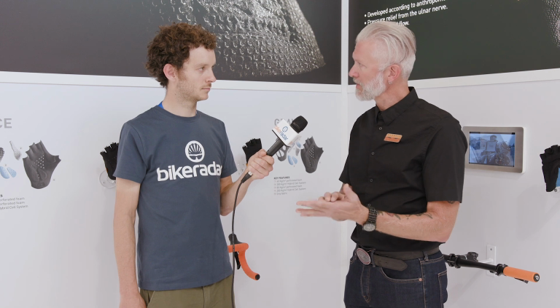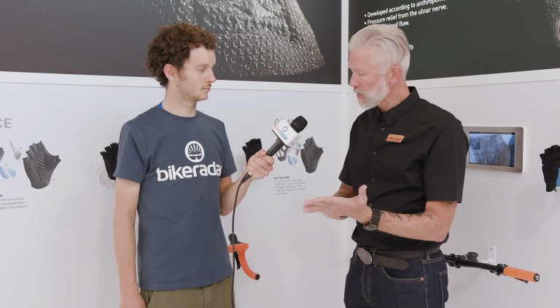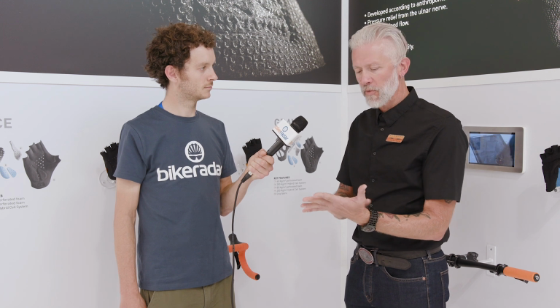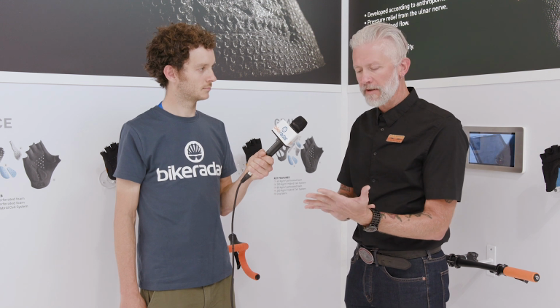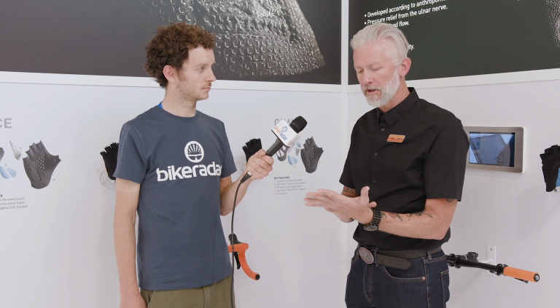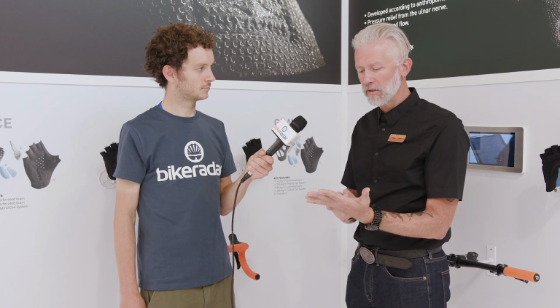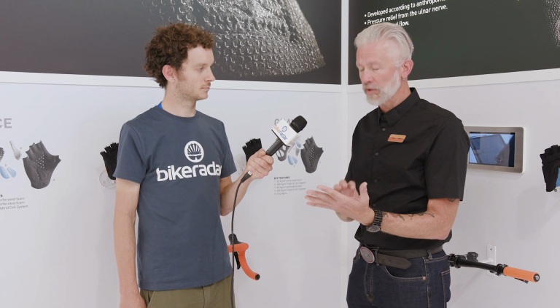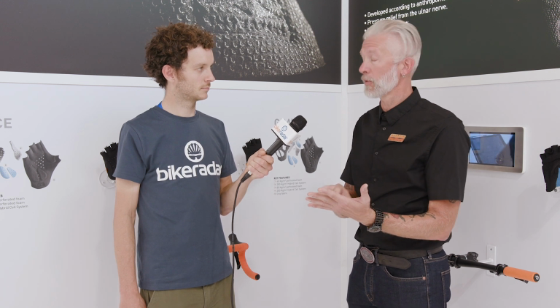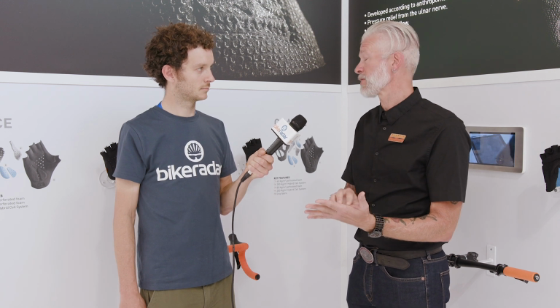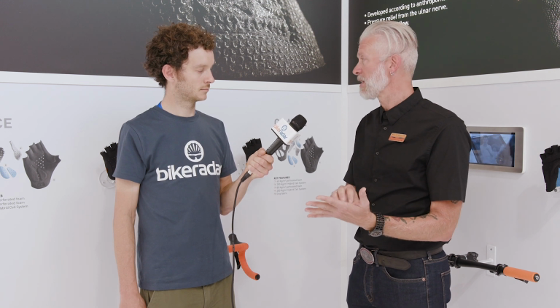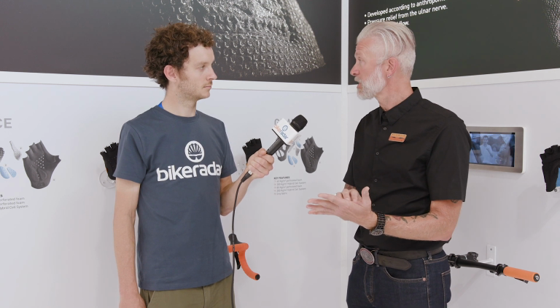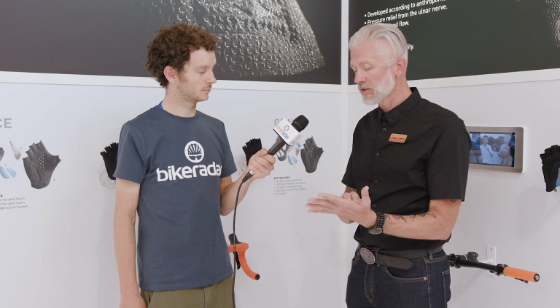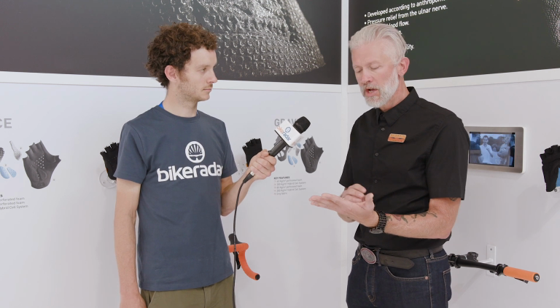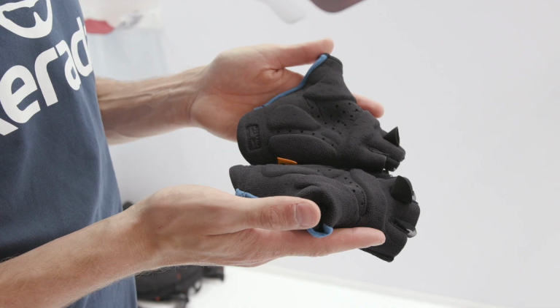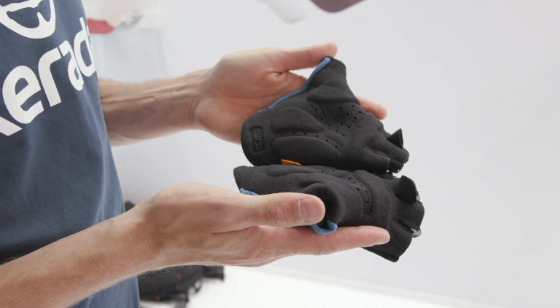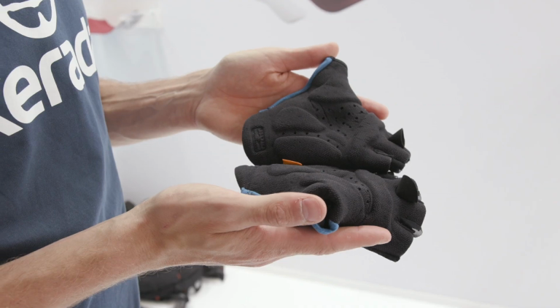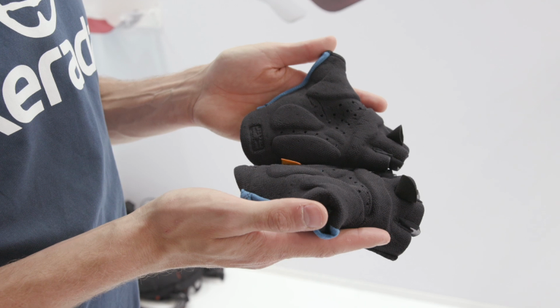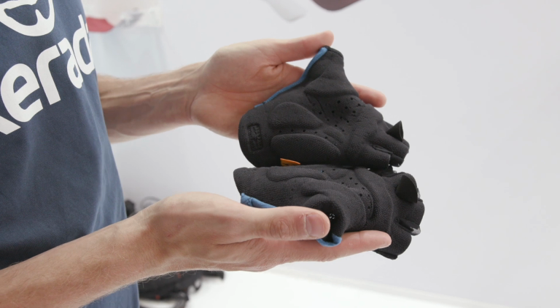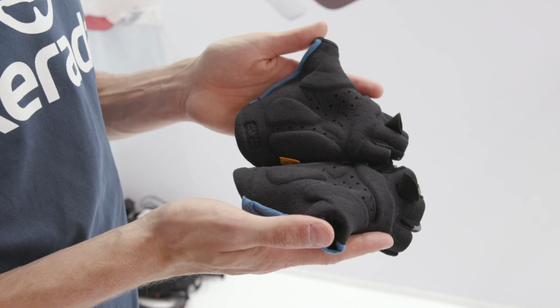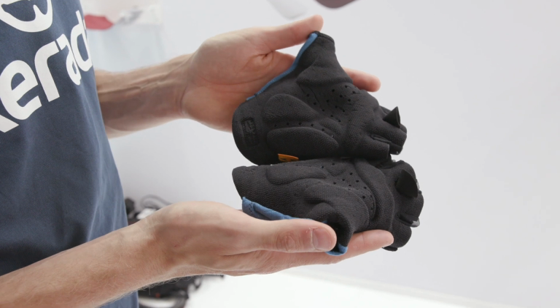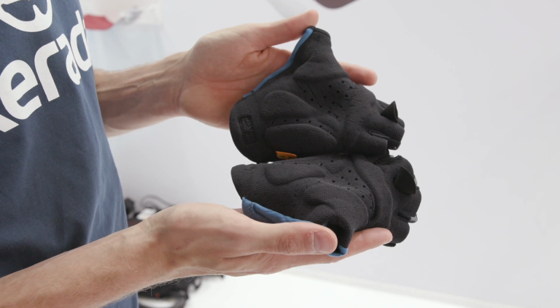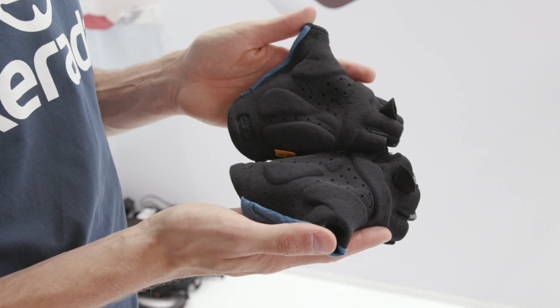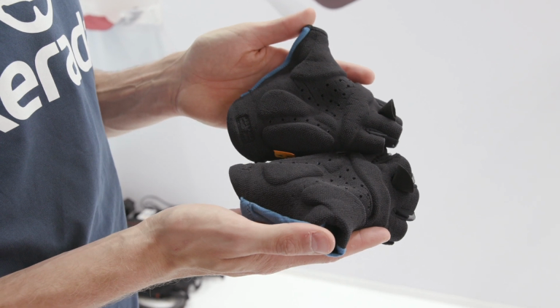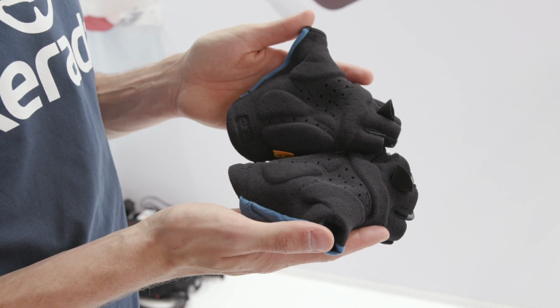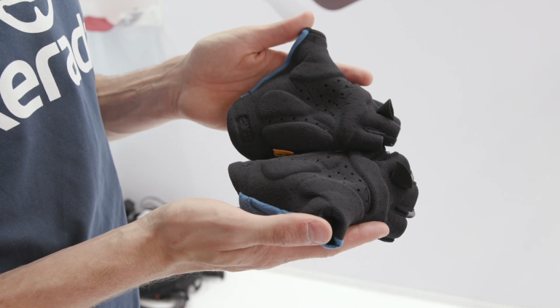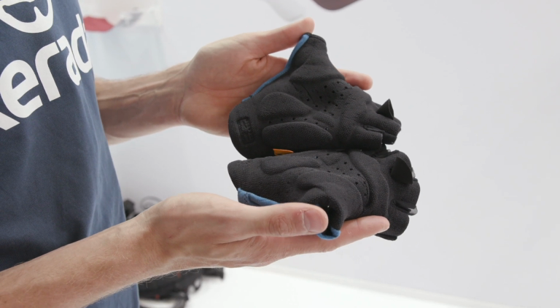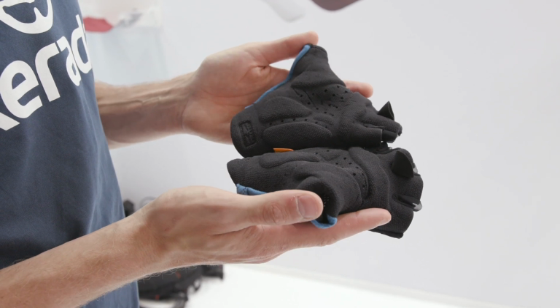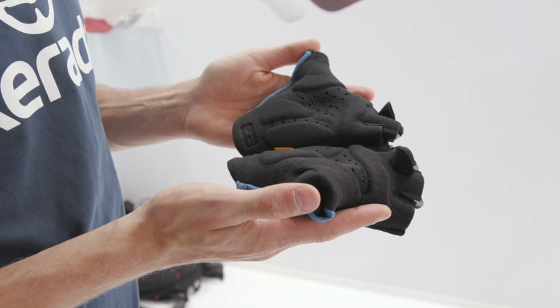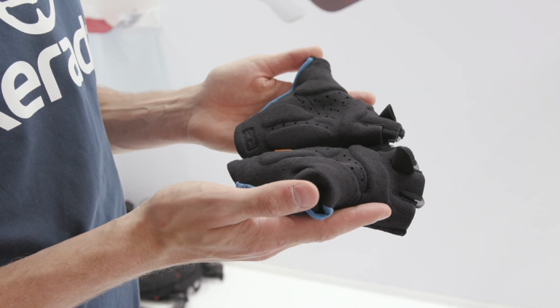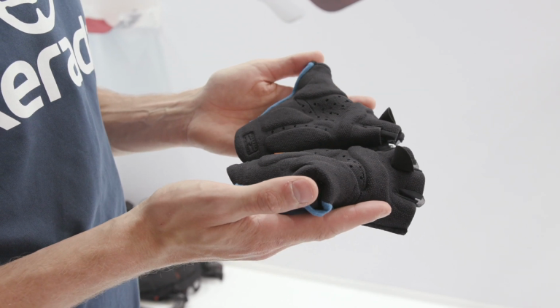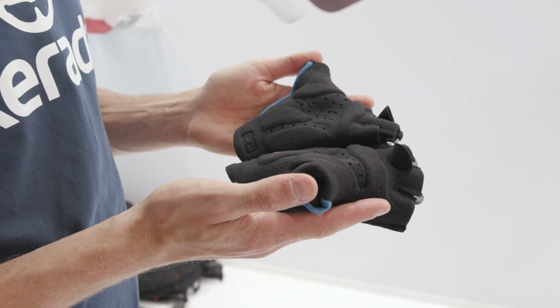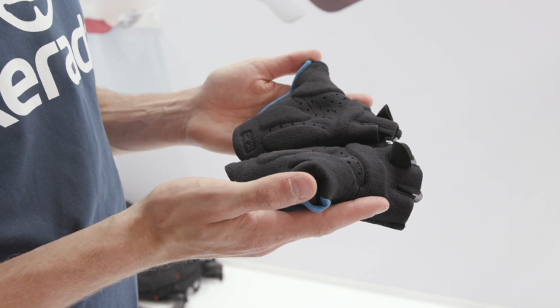And with that perforated feel, or with the perforated materials, you're also able to get much better breathability and lightweight. So it's a much more comfortable glove.